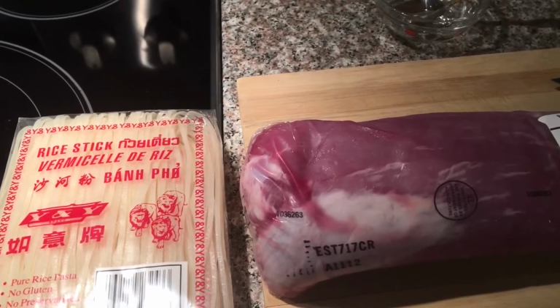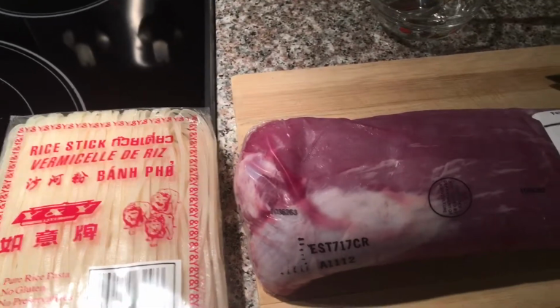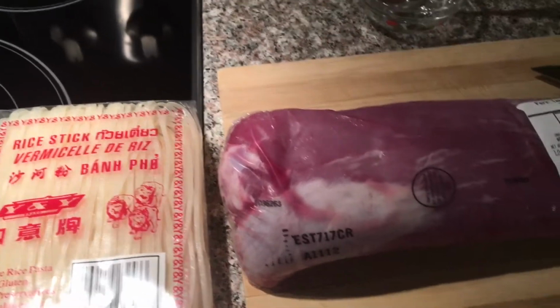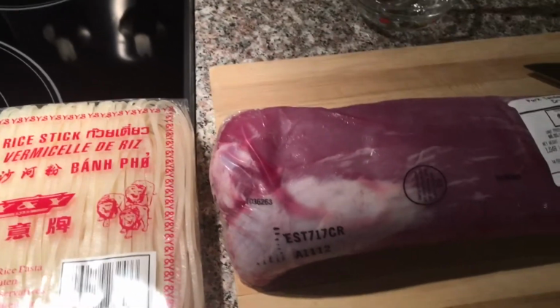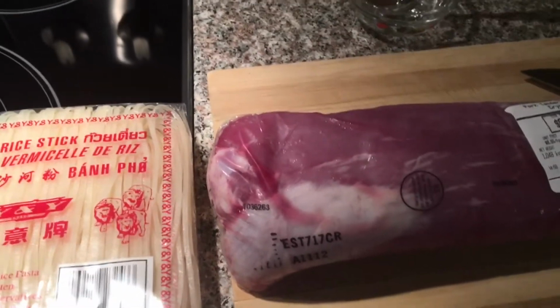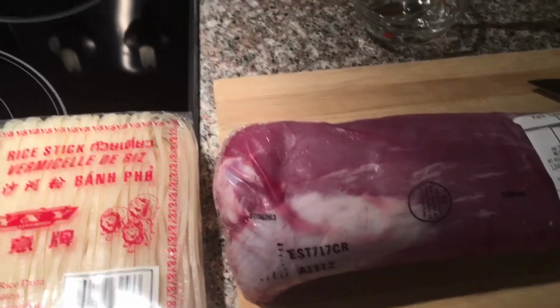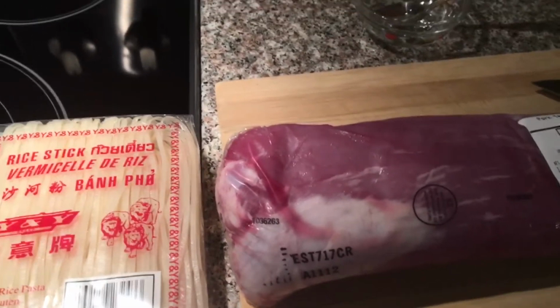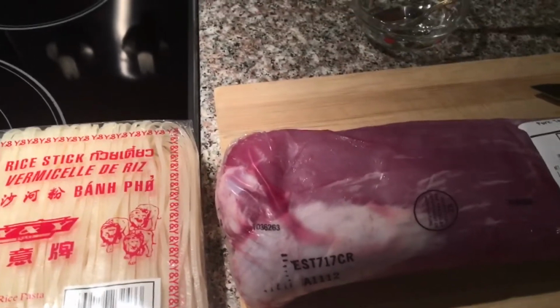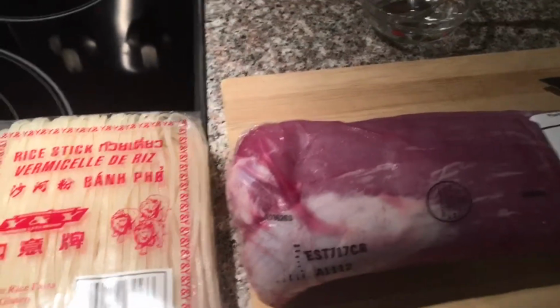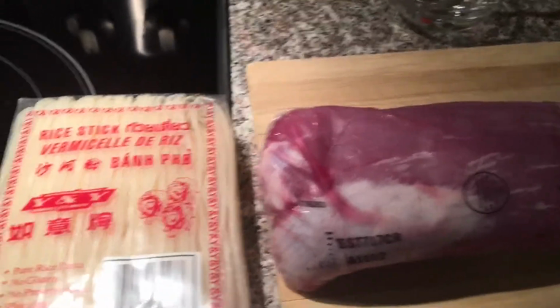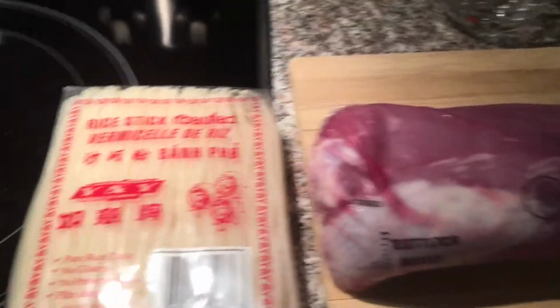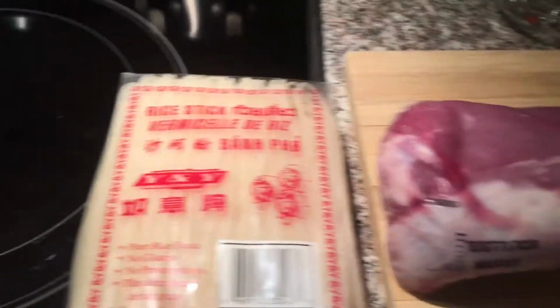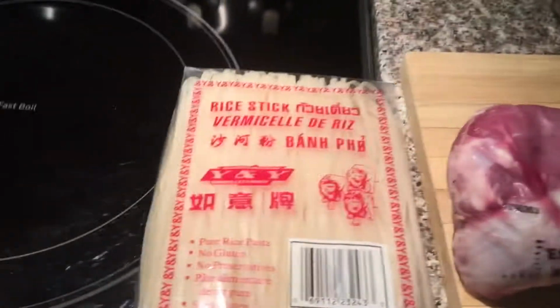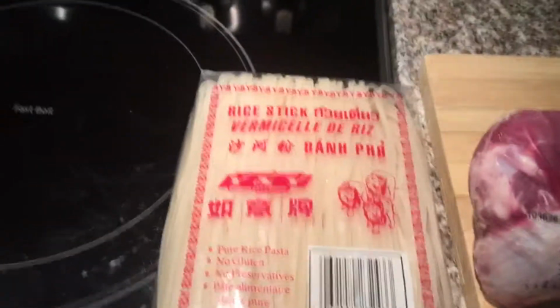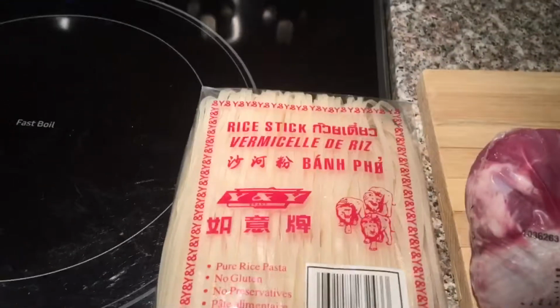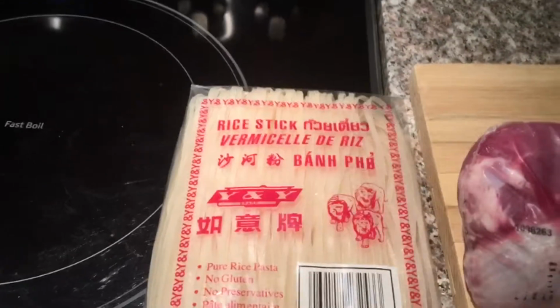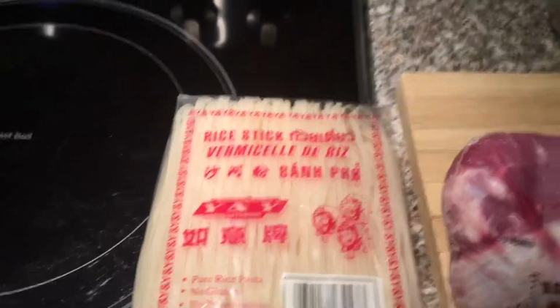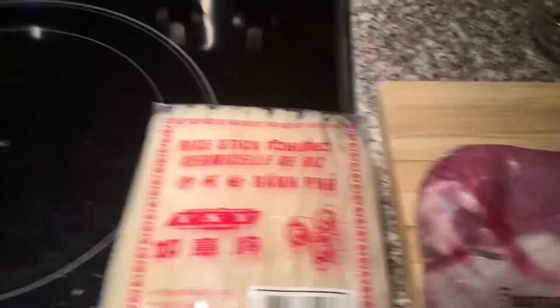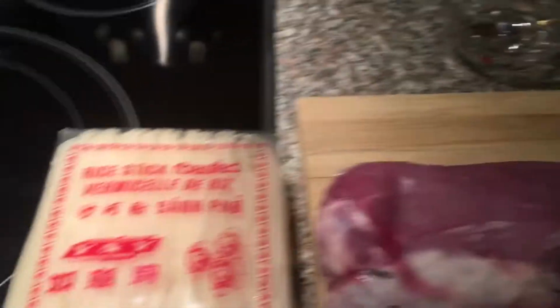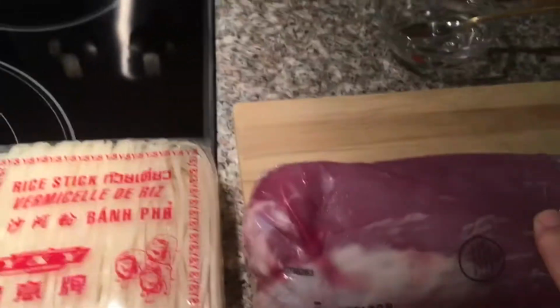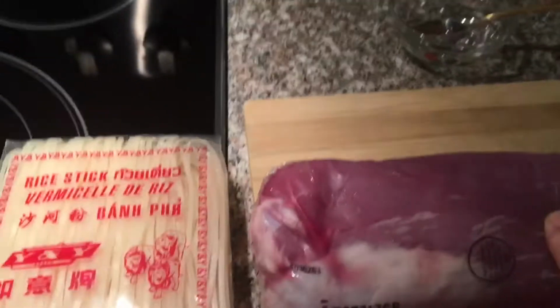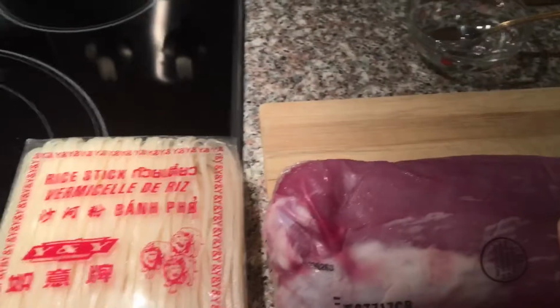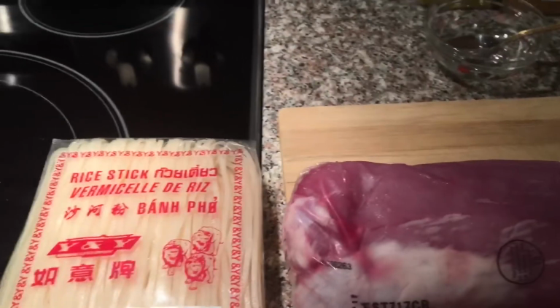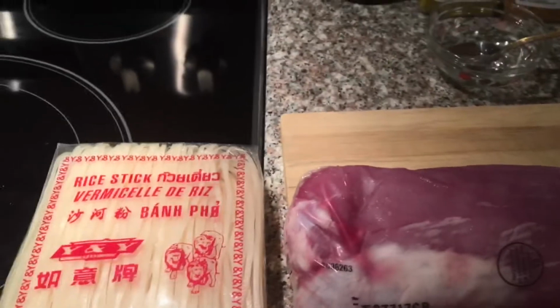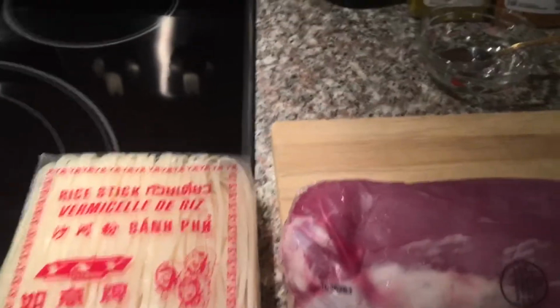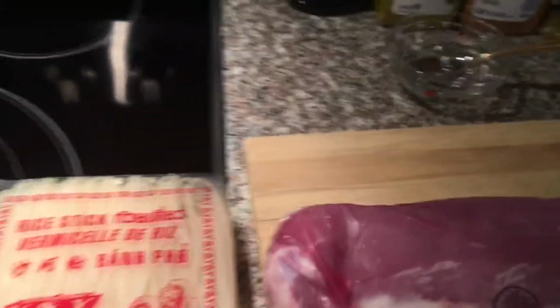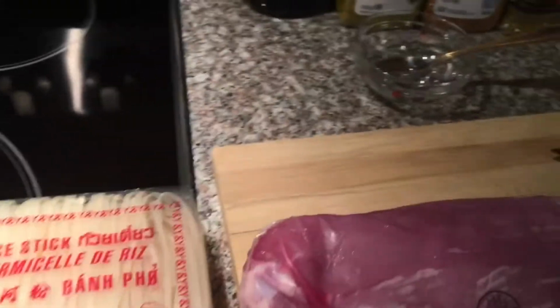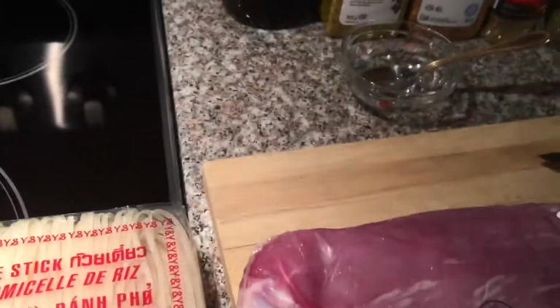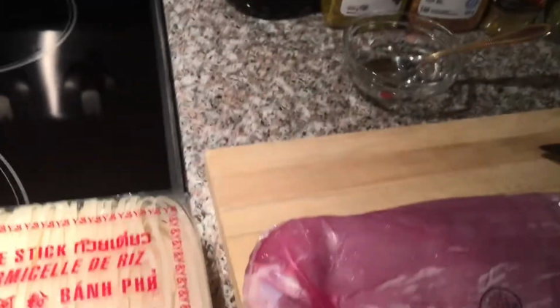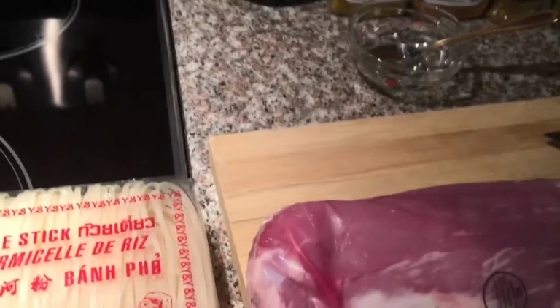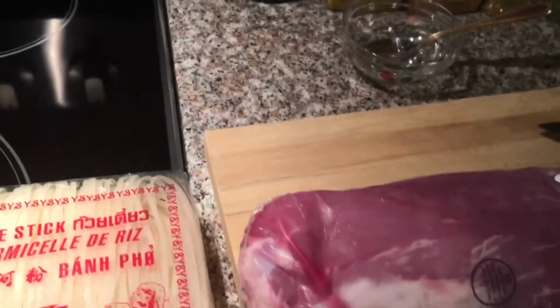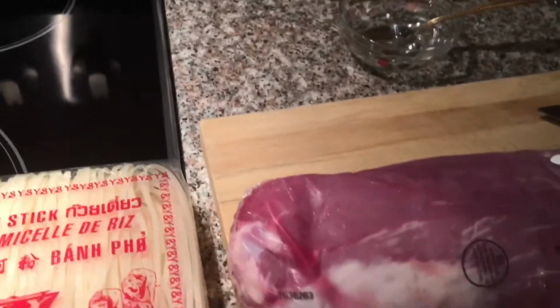Welcome. Today we're going to make rice stick noodles with pork tenderloin and vegetables.